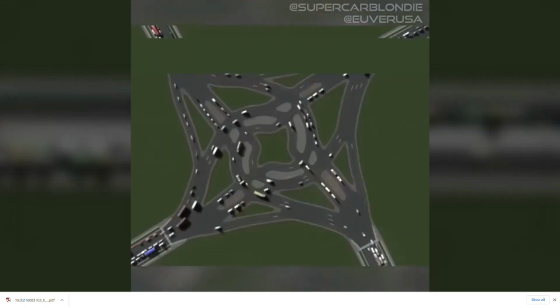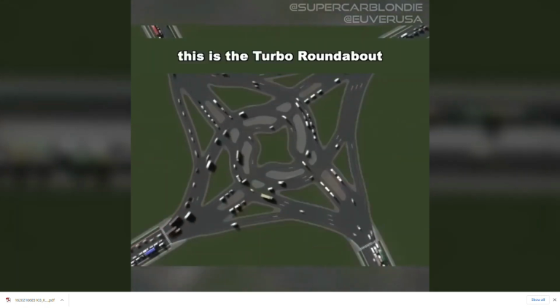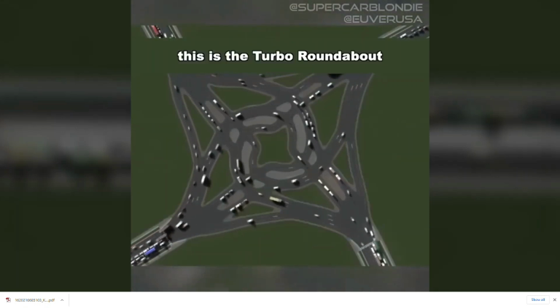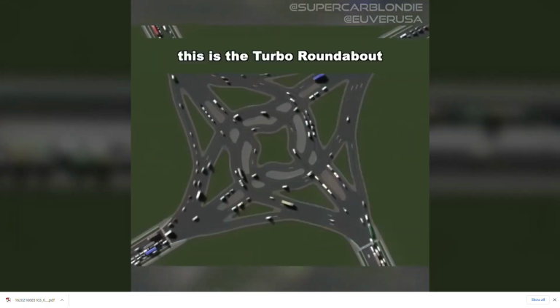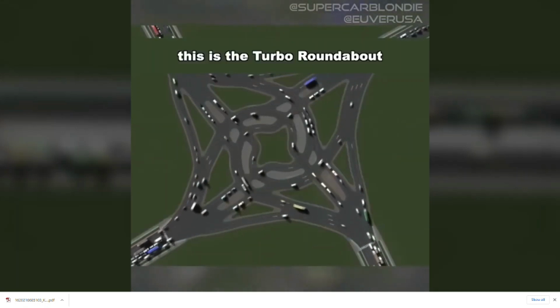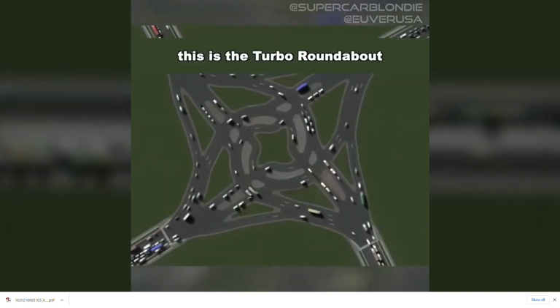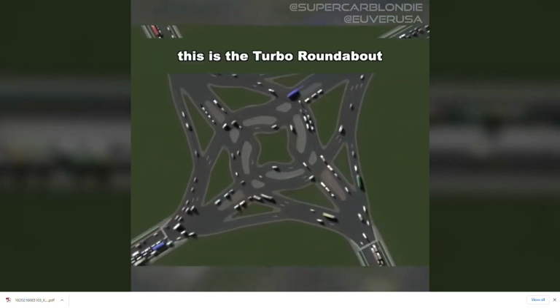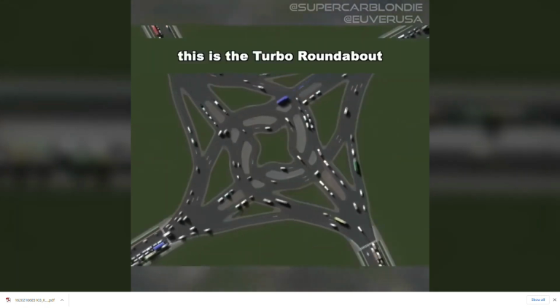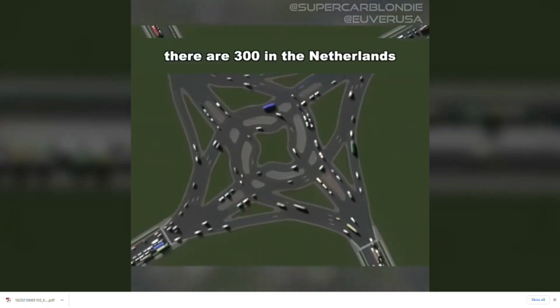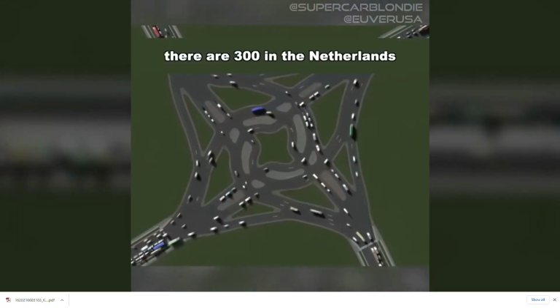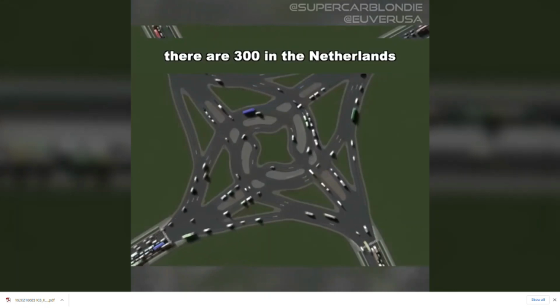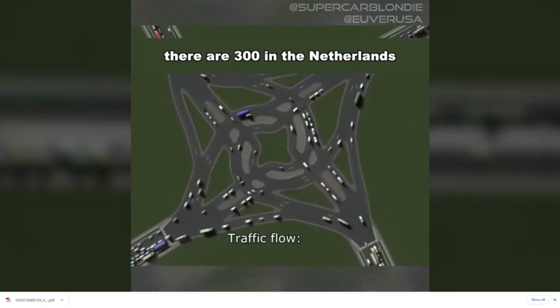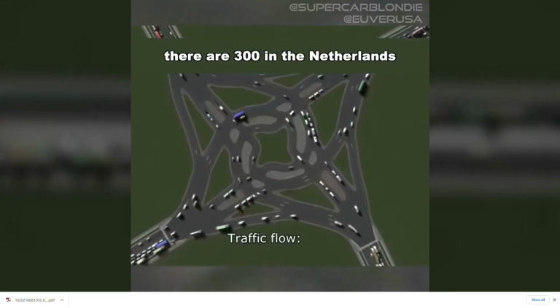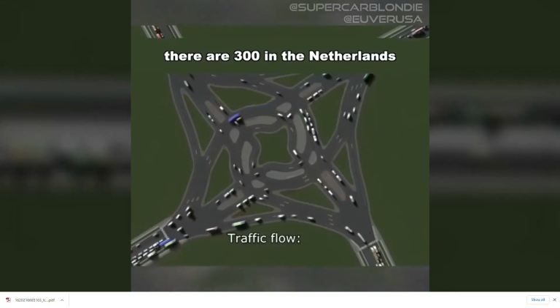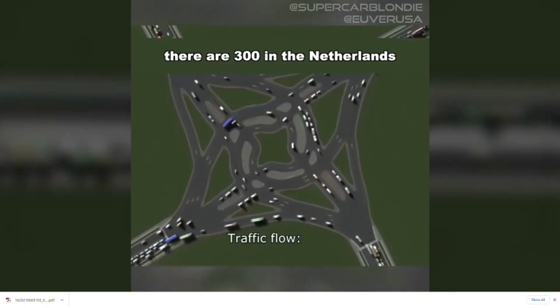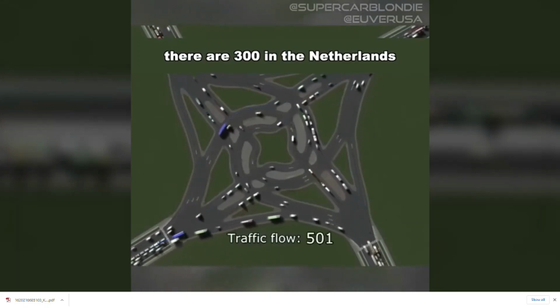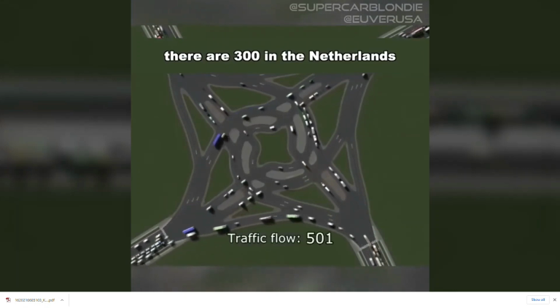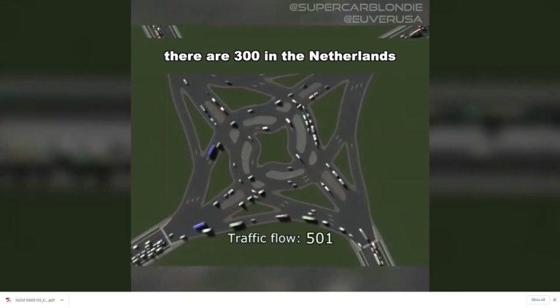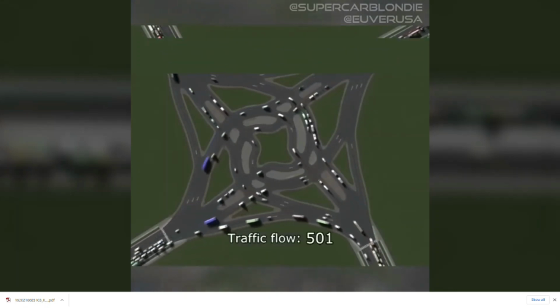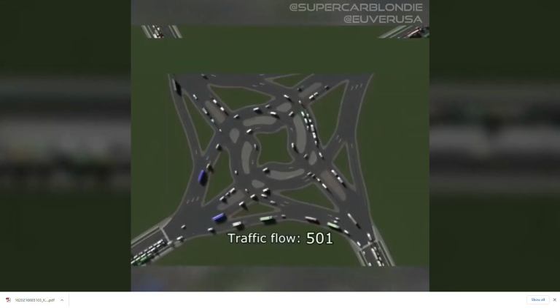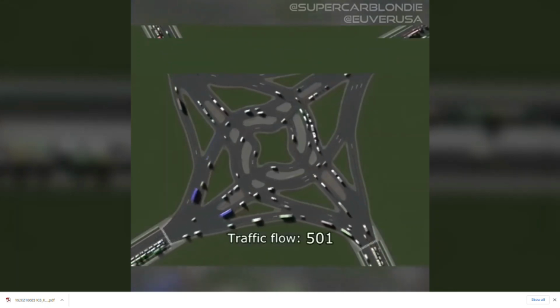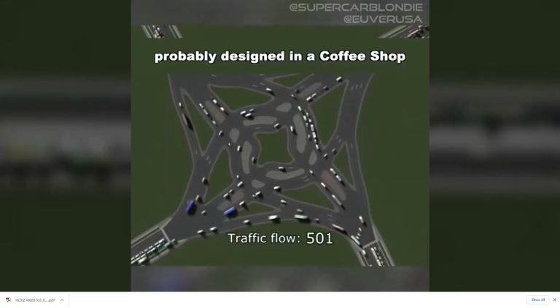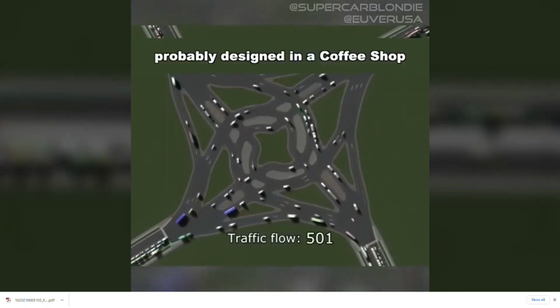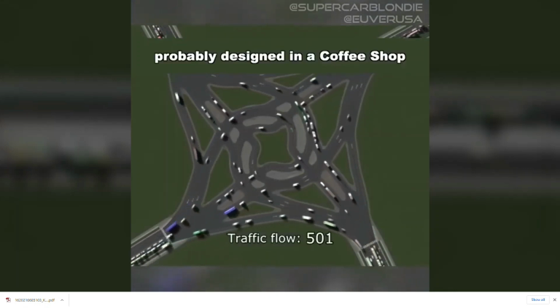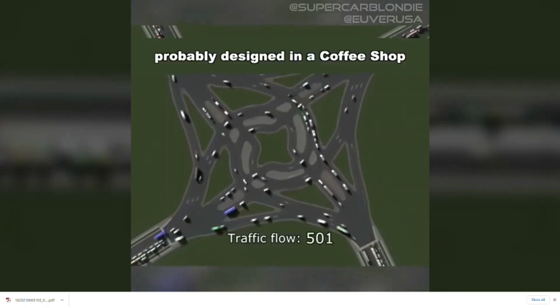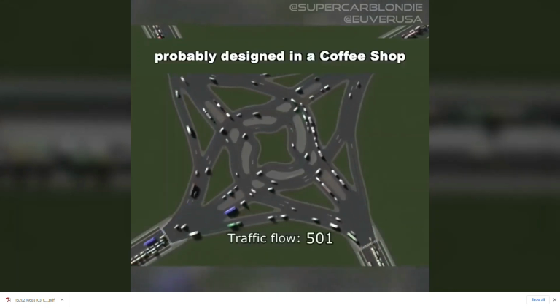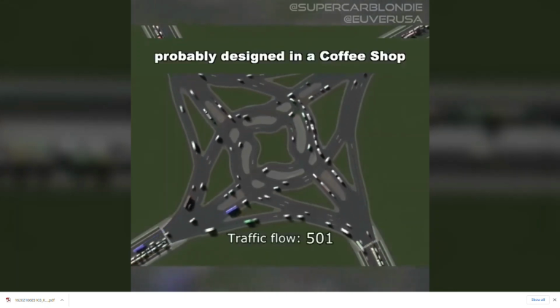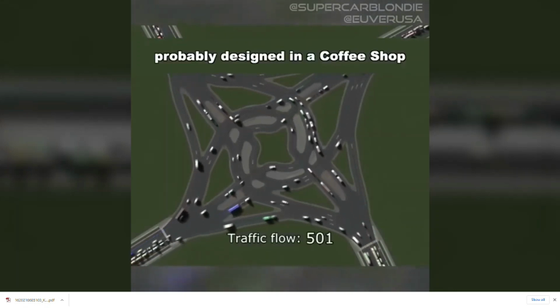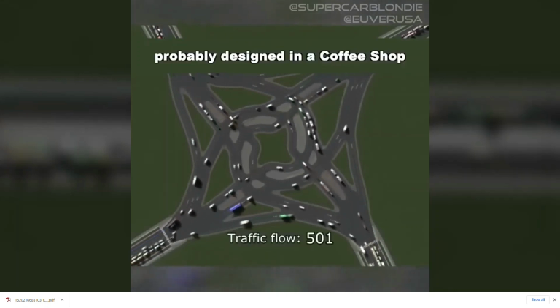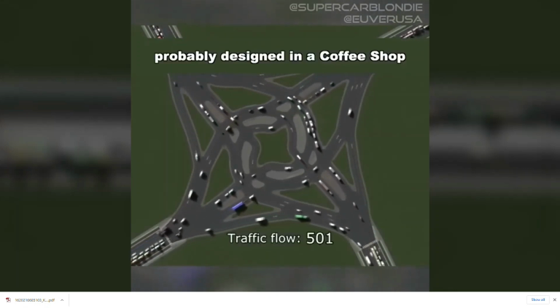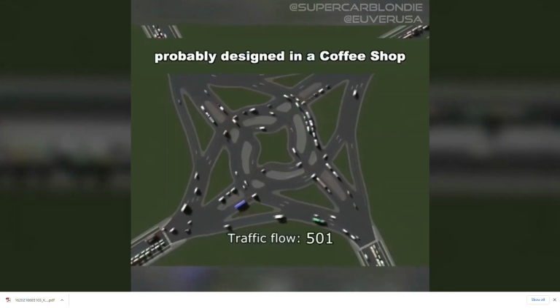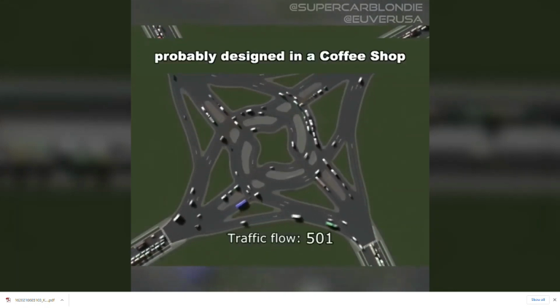This is the turbo roundabout — there are 300 of these in the Netherlands. Probably designed in a coffee shop, that looks crazy.